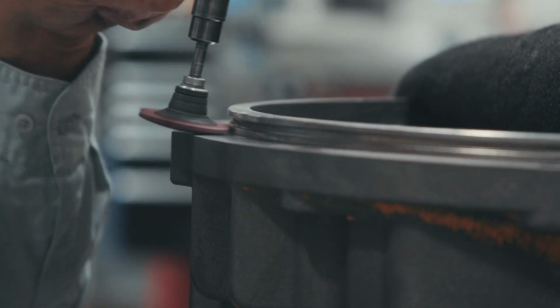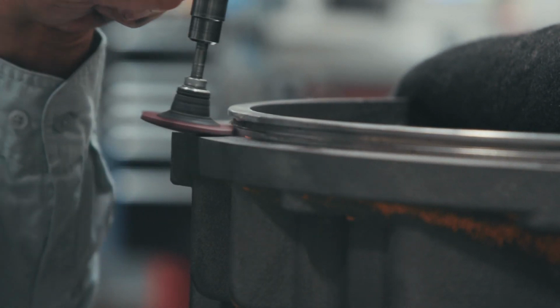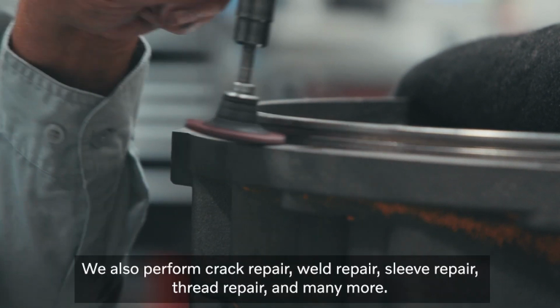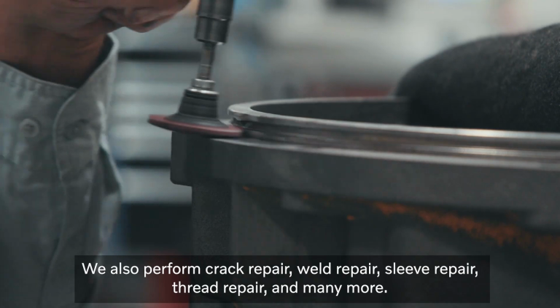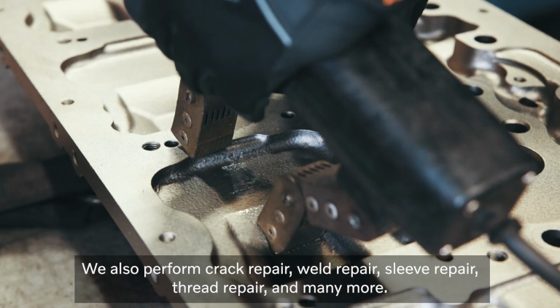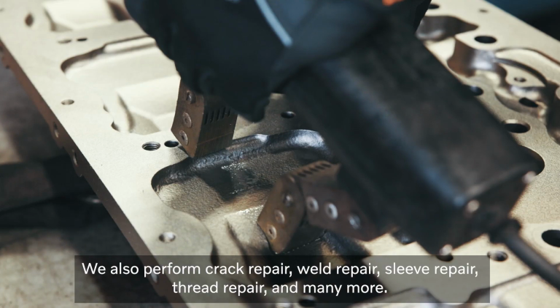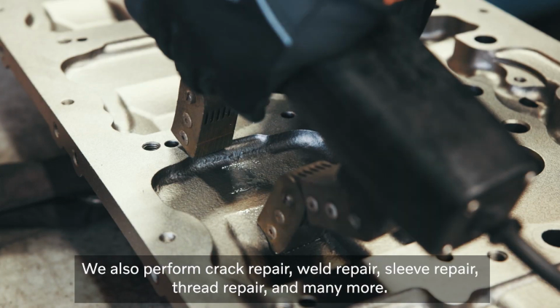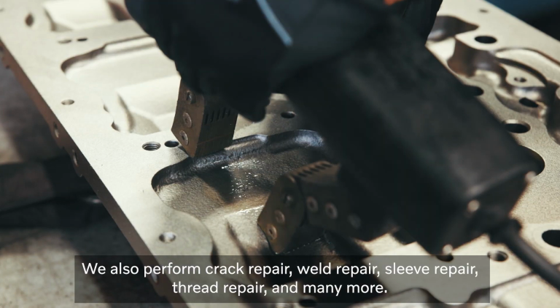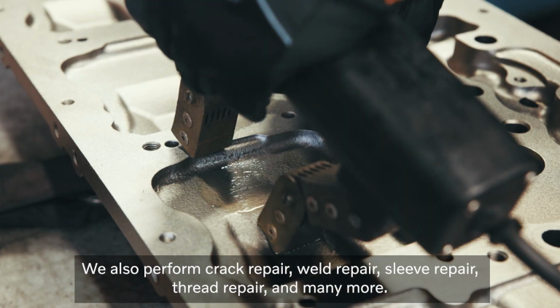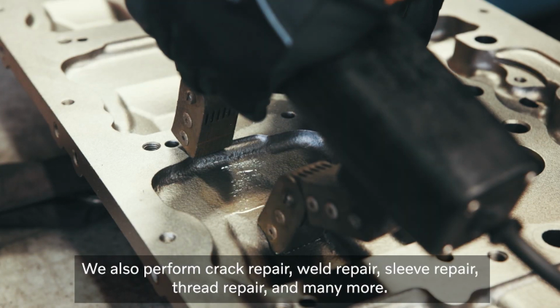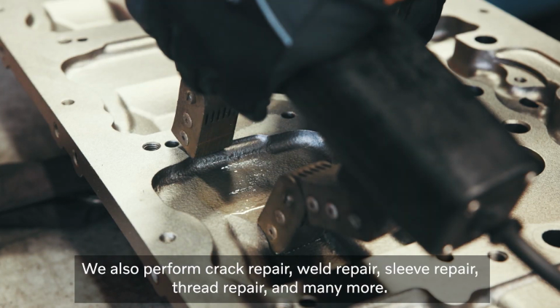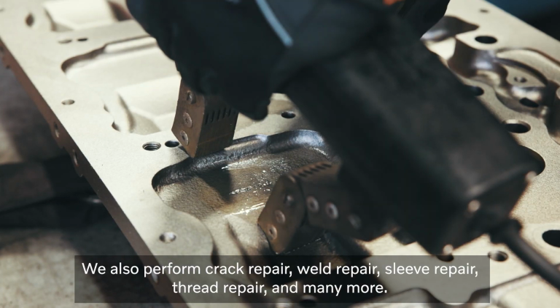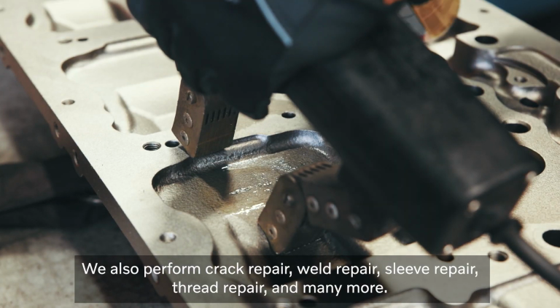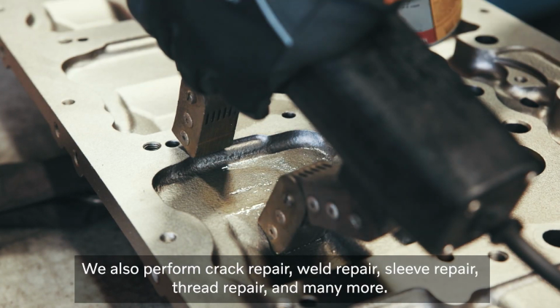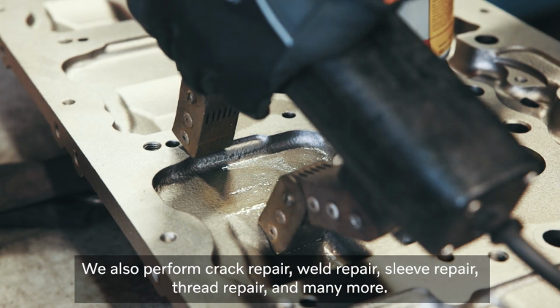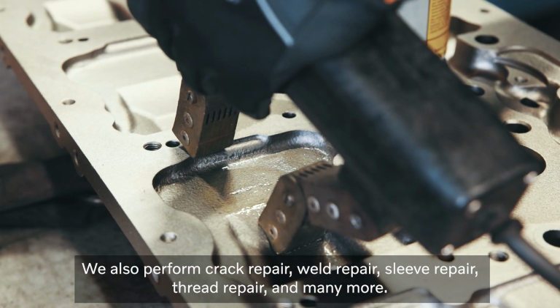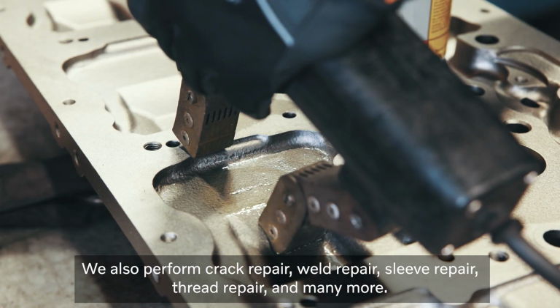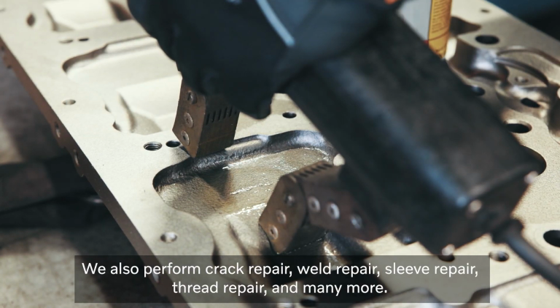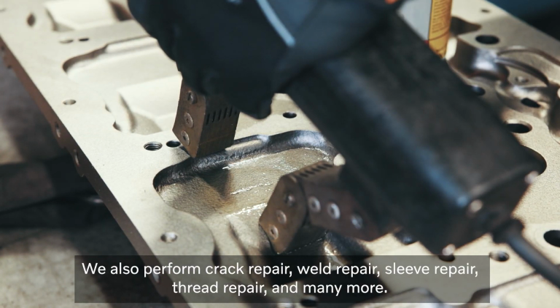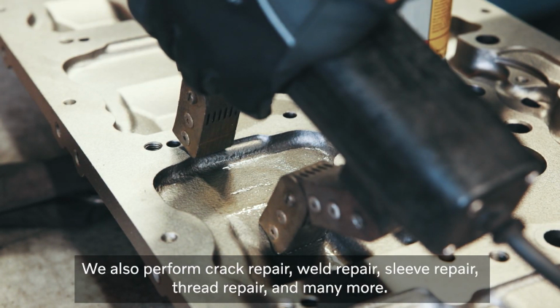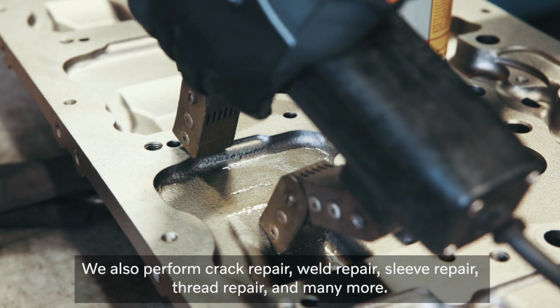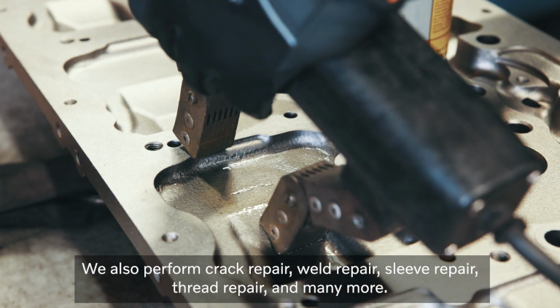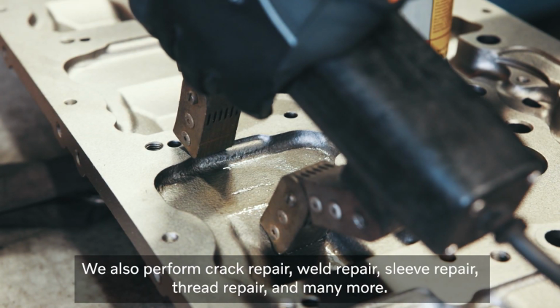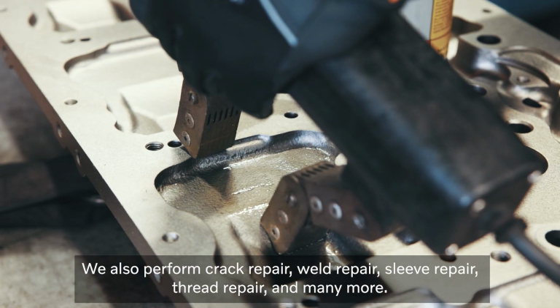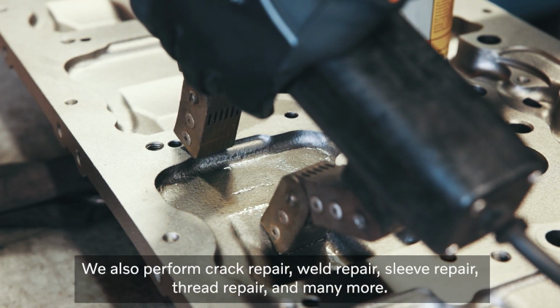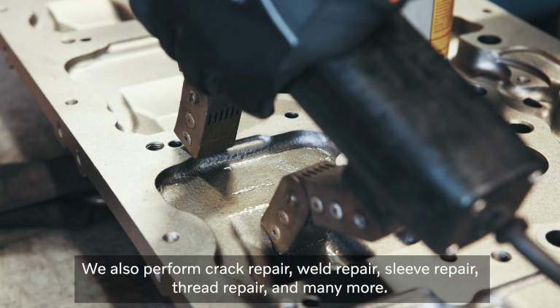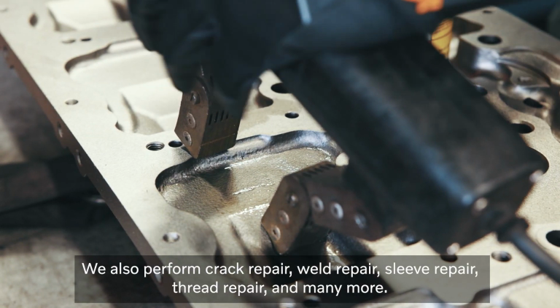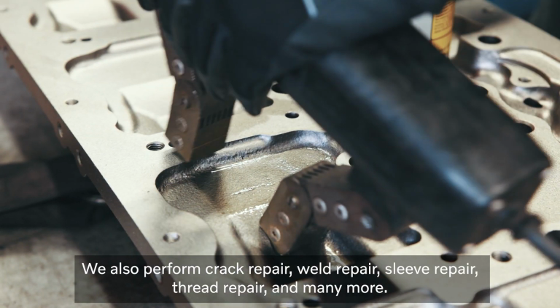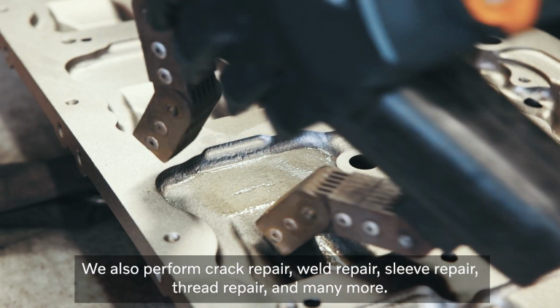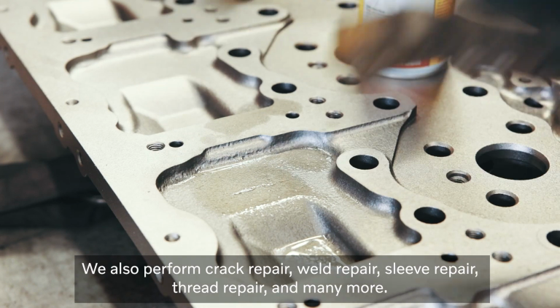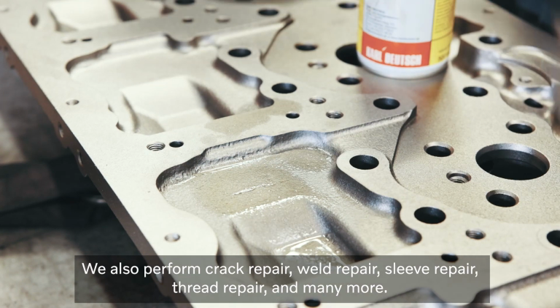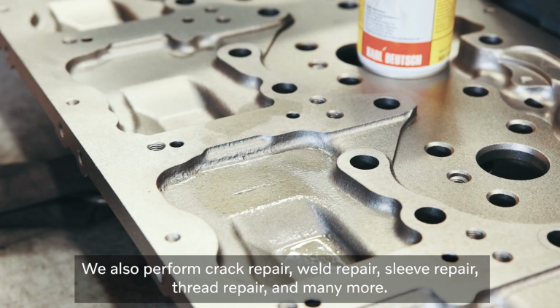We also perform crack repair, weld repair, sleeve repair, thread repair and many more.